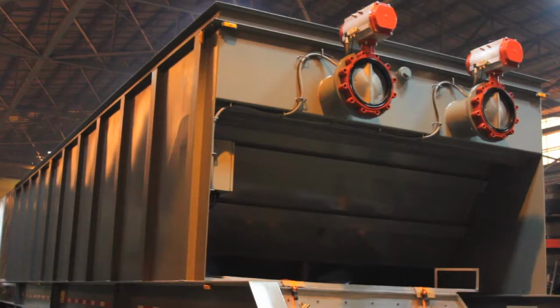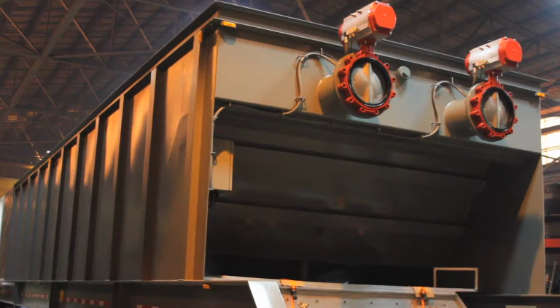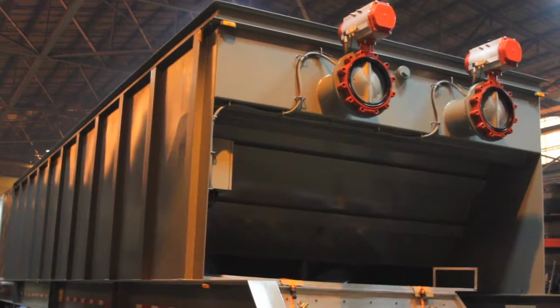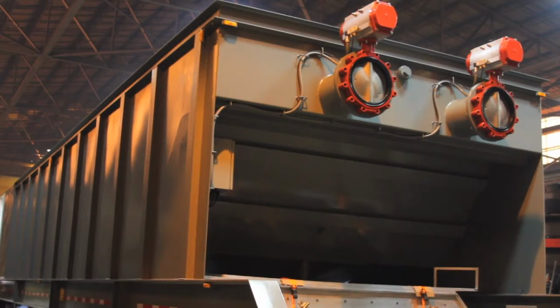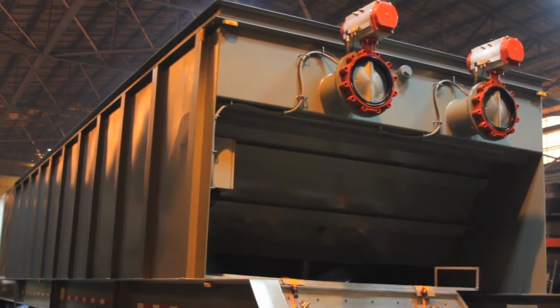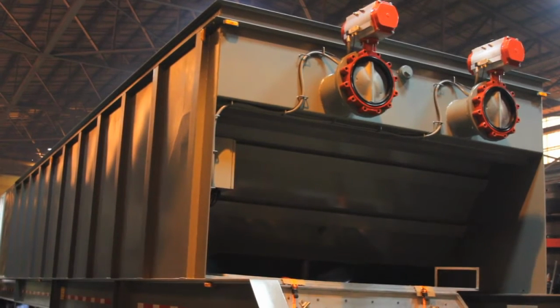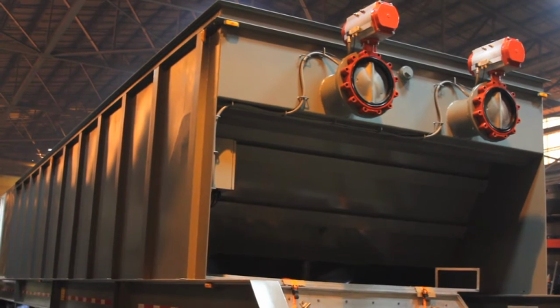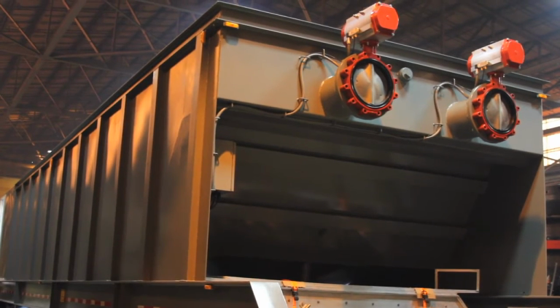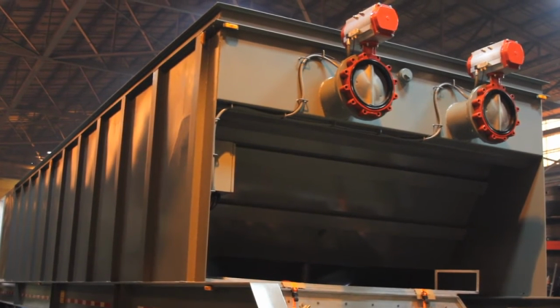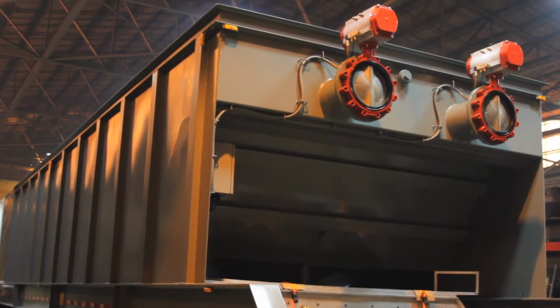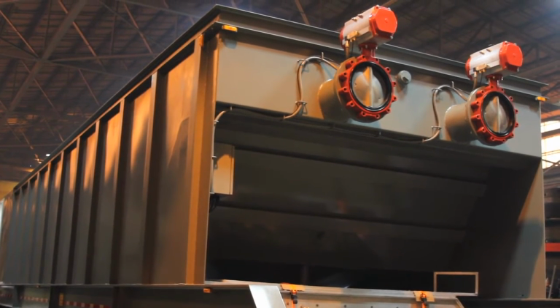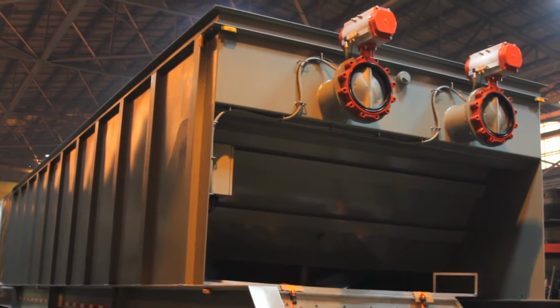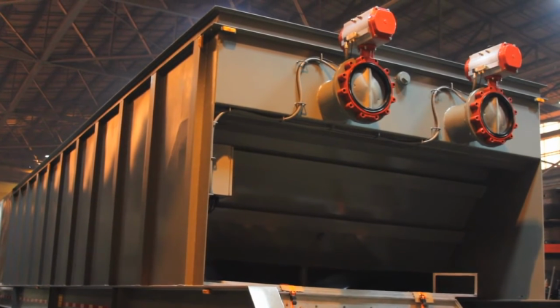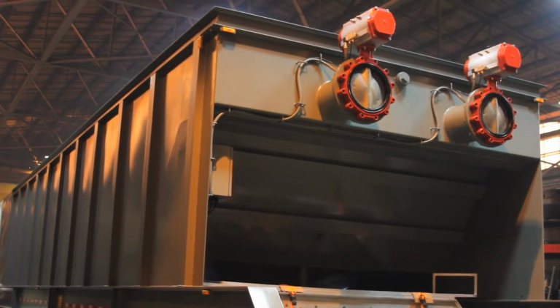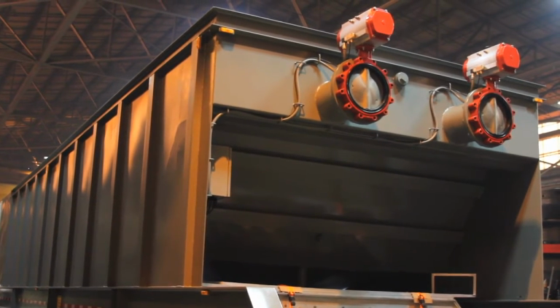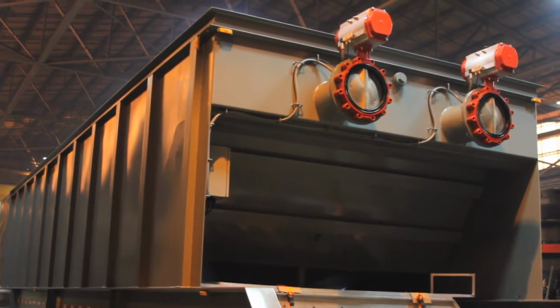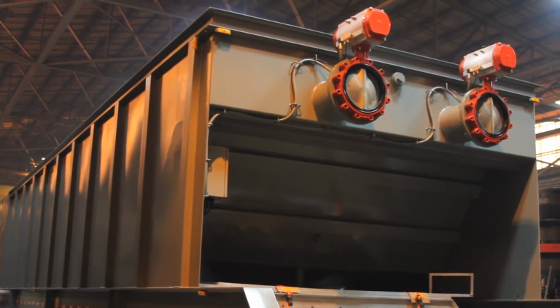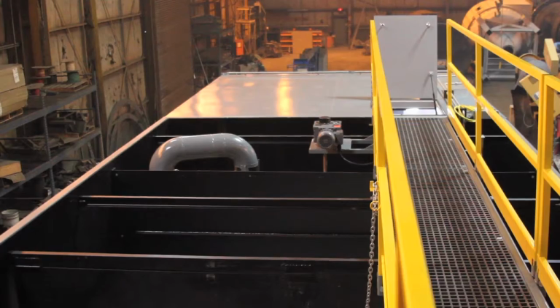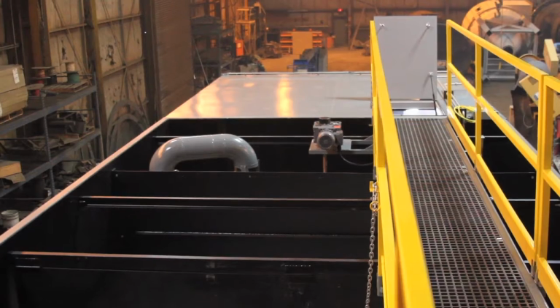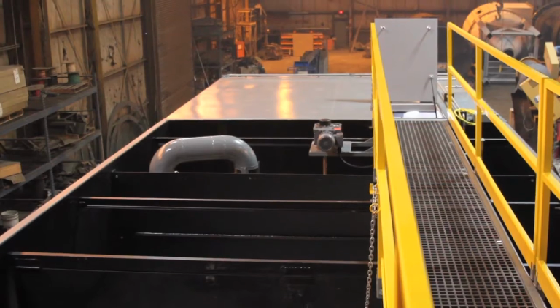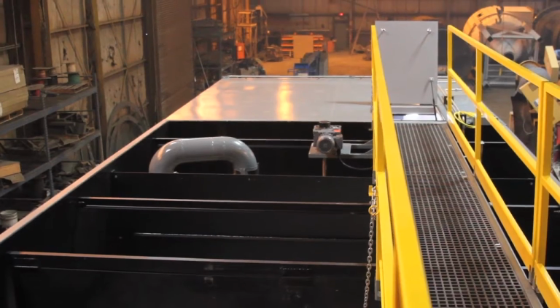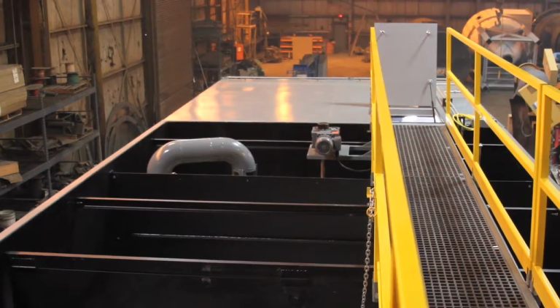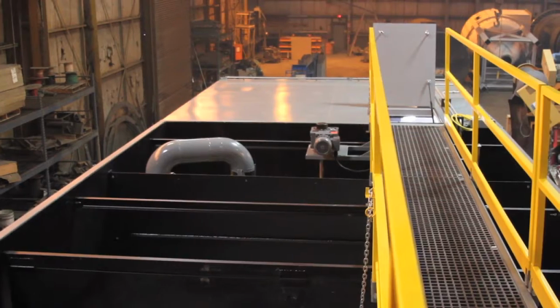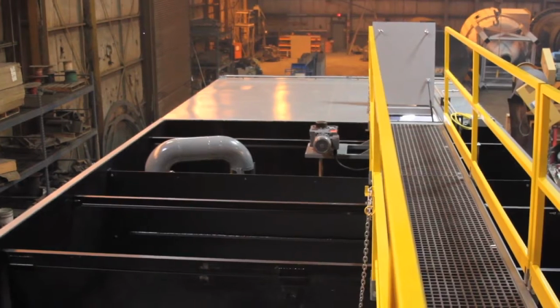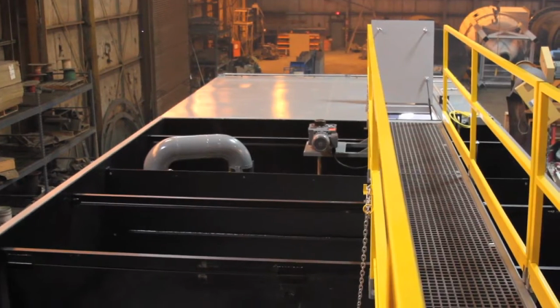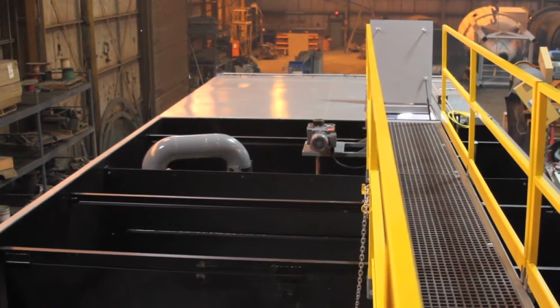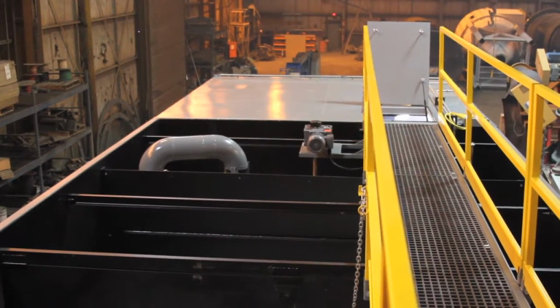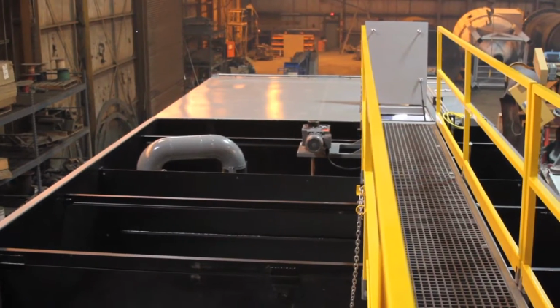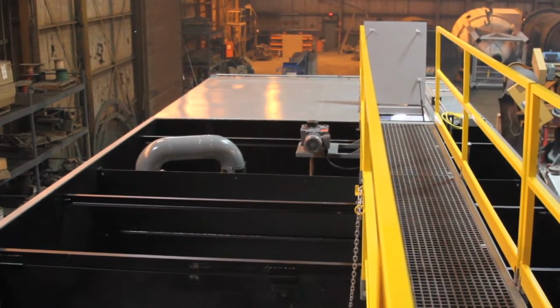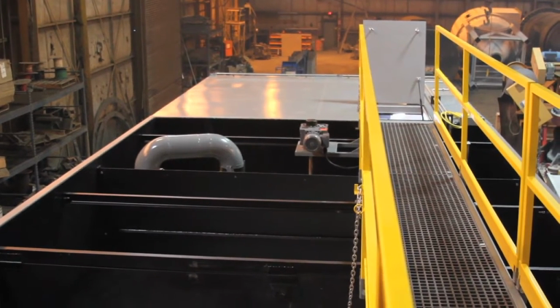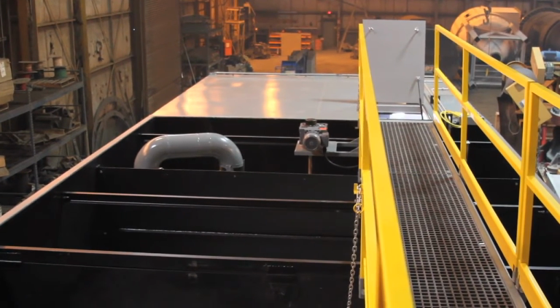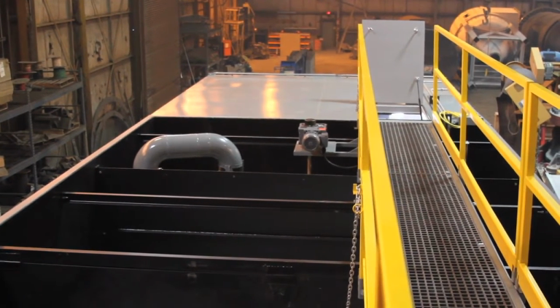This unit is 53 feet long, 12 and a half feet wide, and holds about 18,000 gallons.